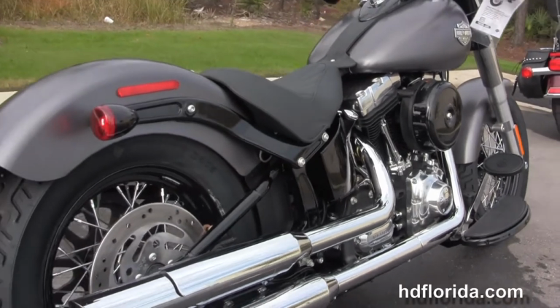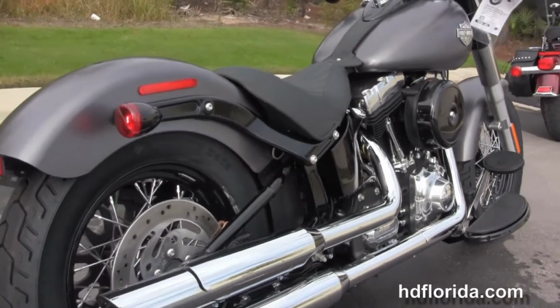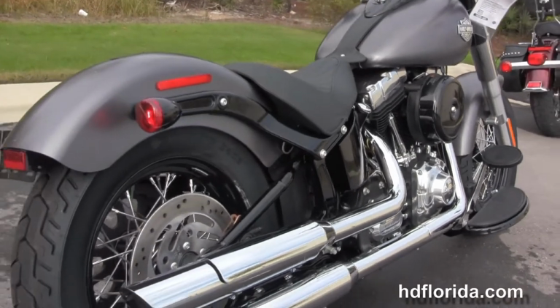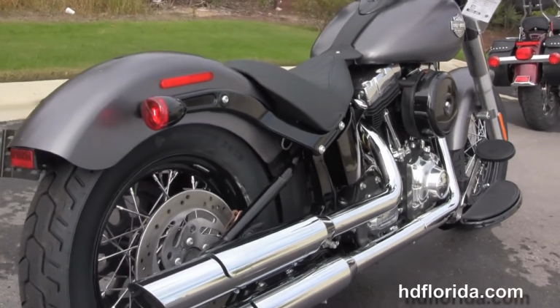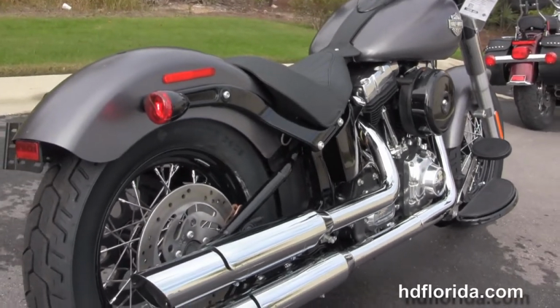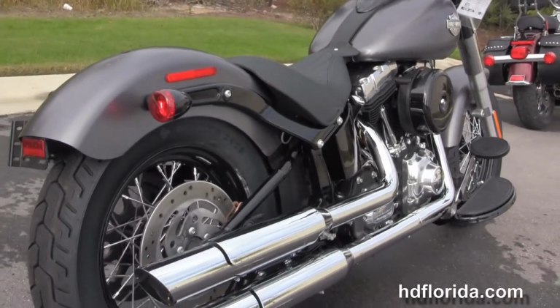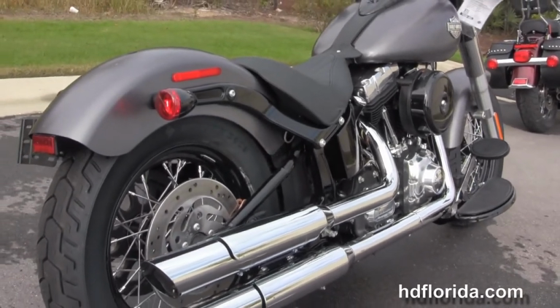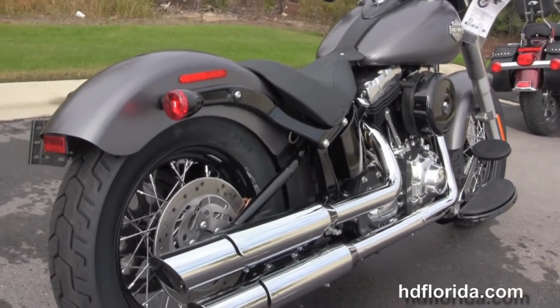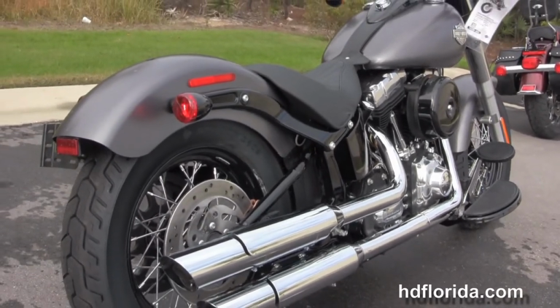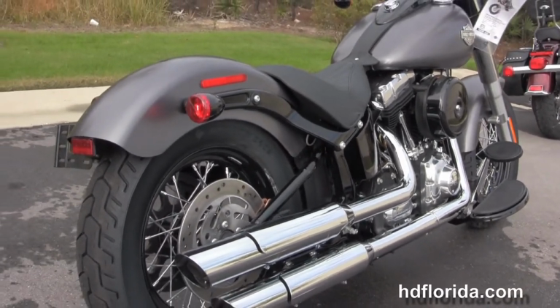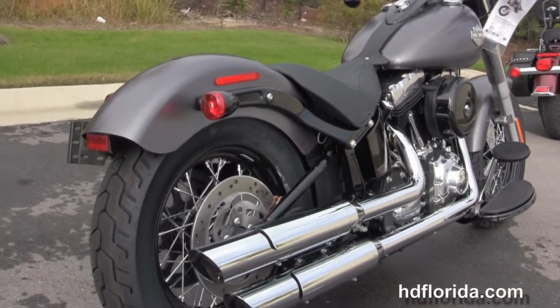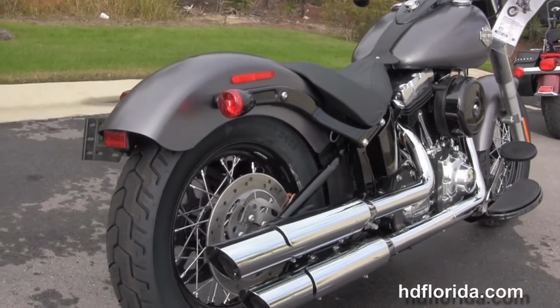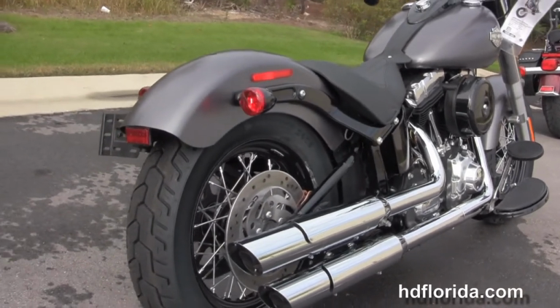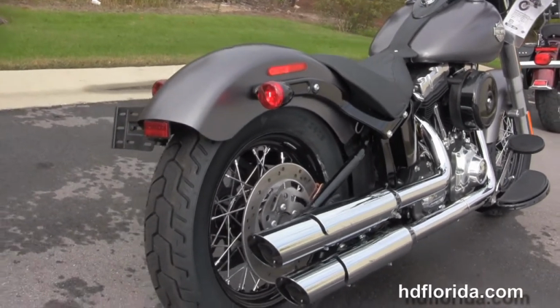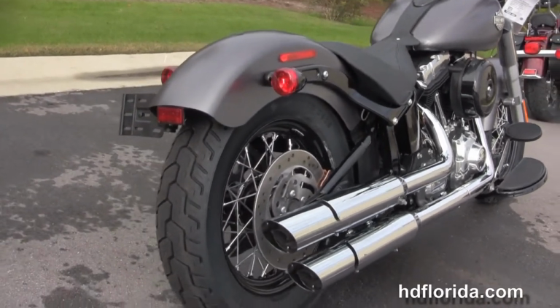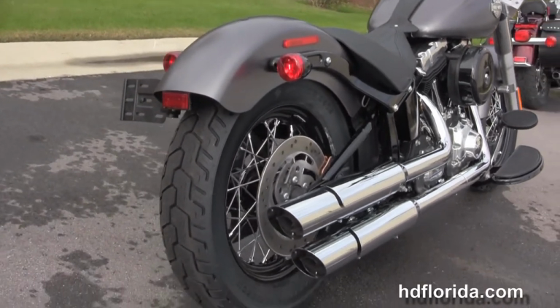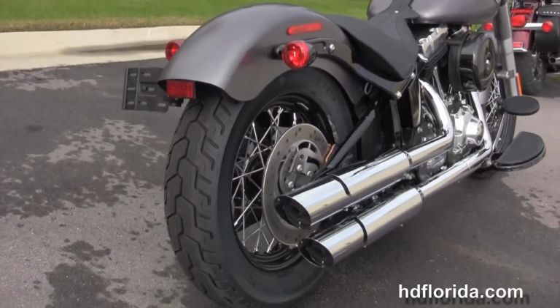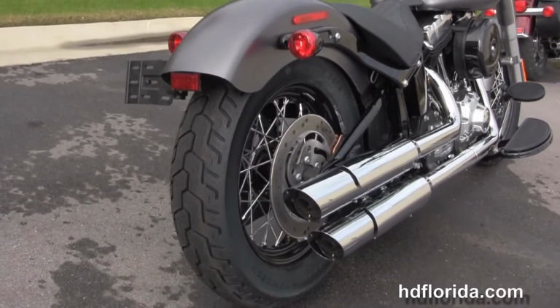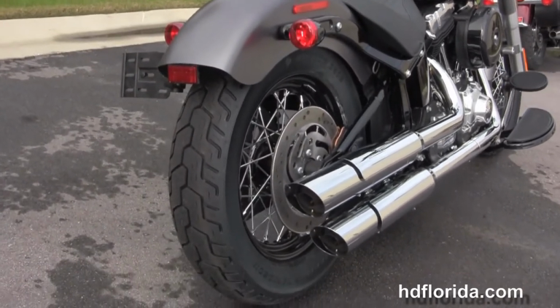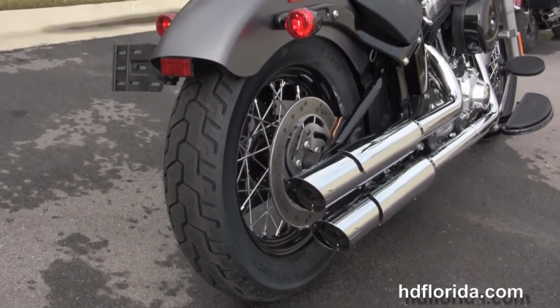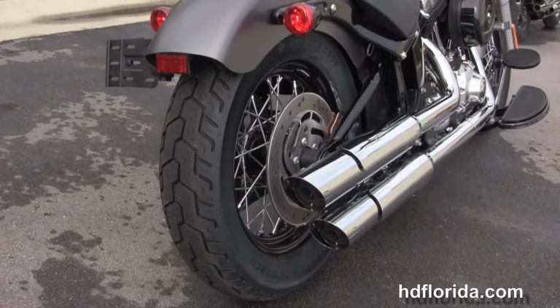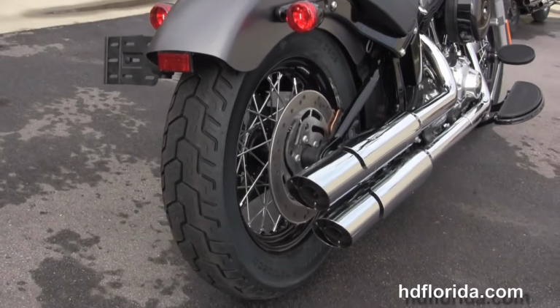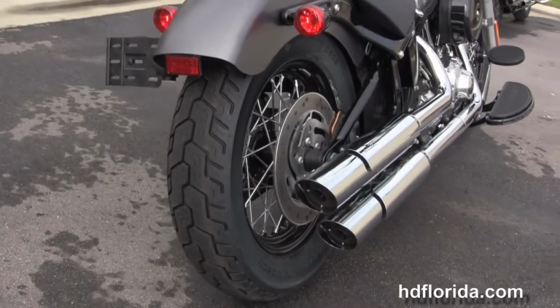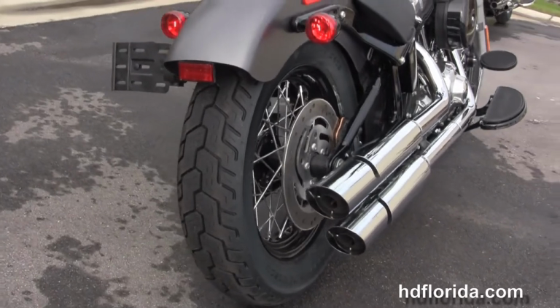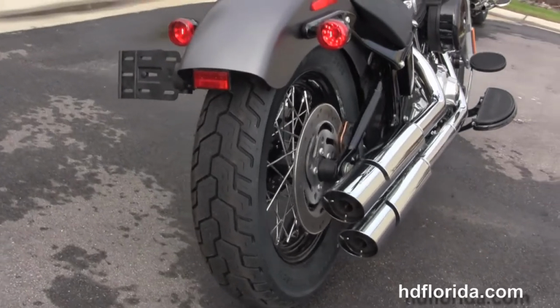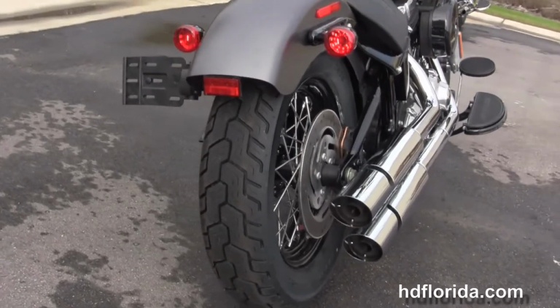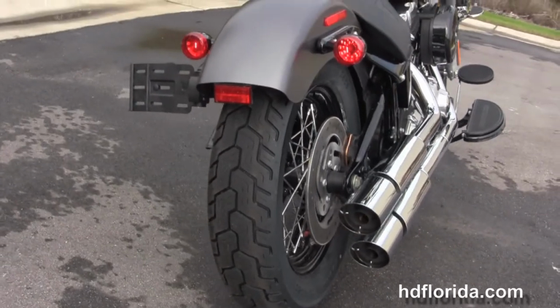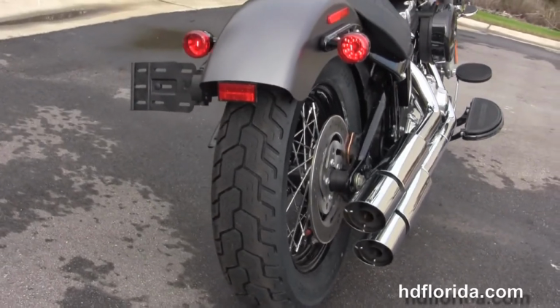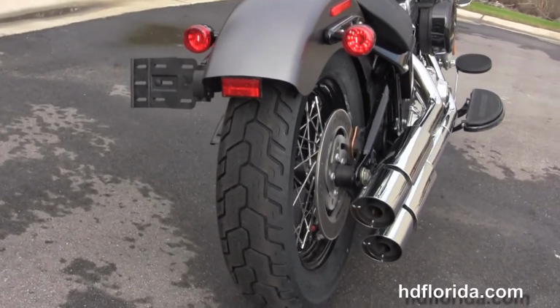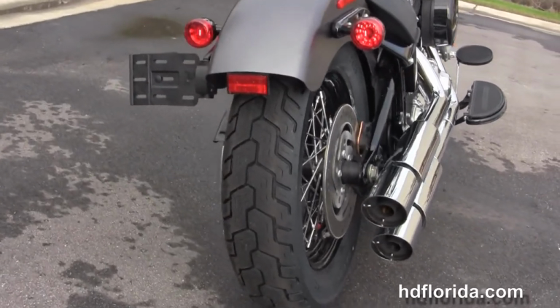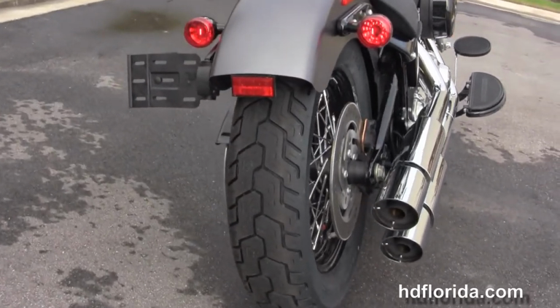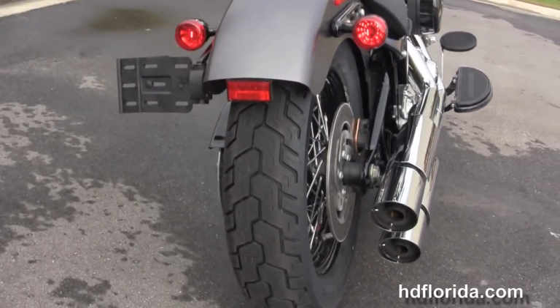It has a black 8-inch round air cleaner, 6-speed cruise drive transmission, and a black oil tank with chrome oil lines.